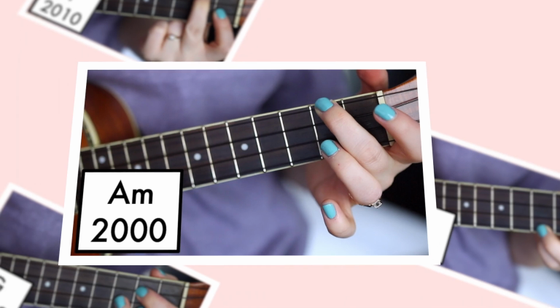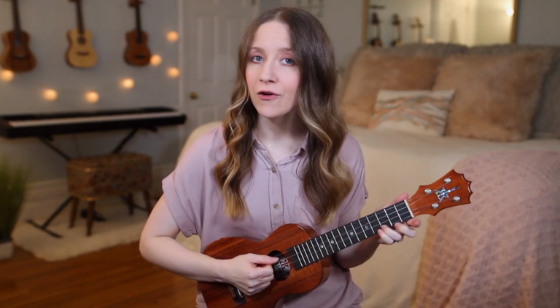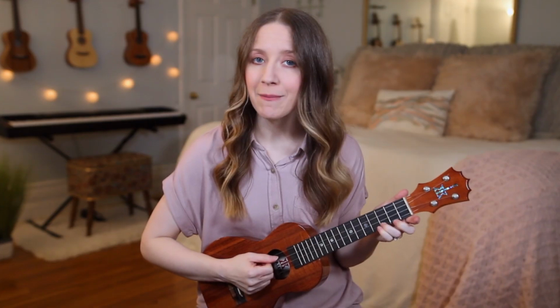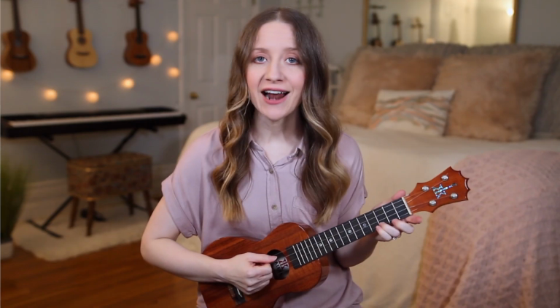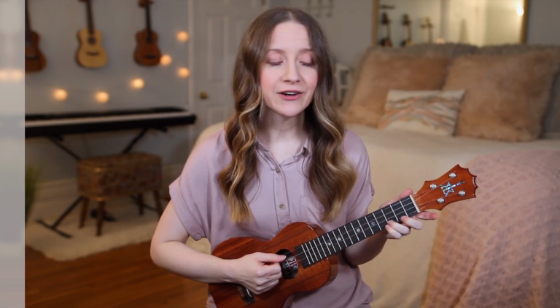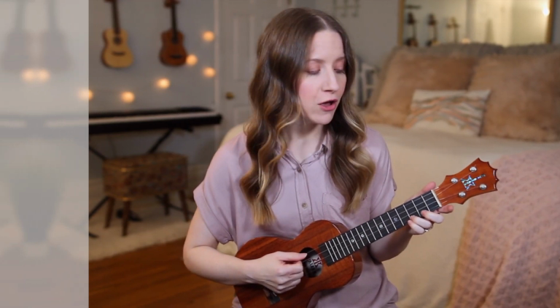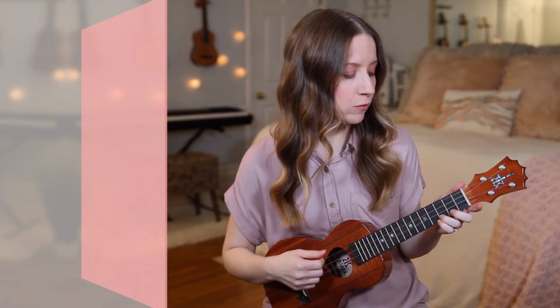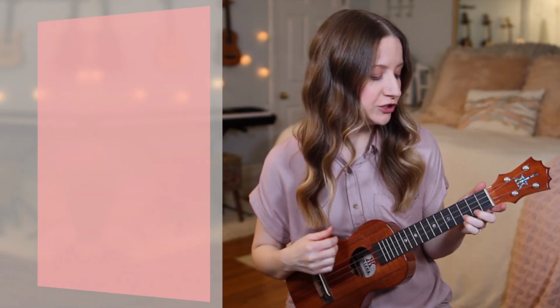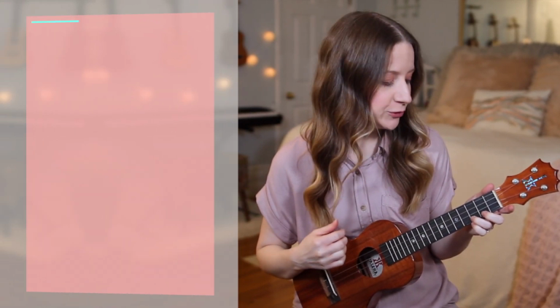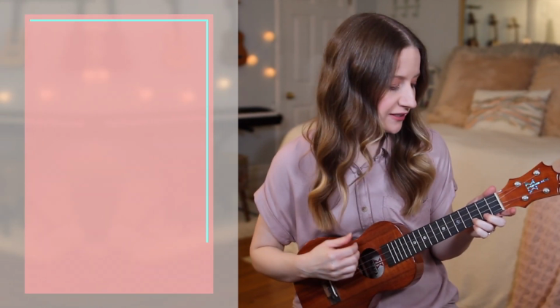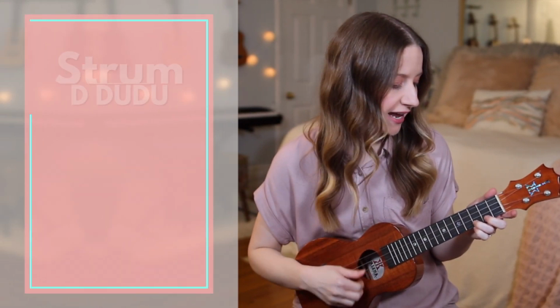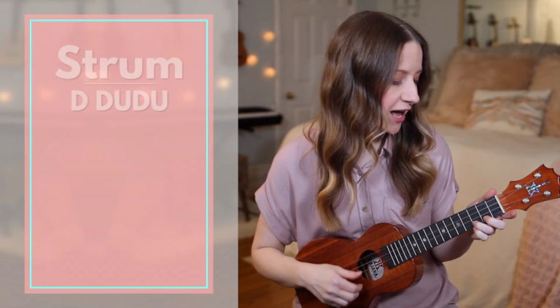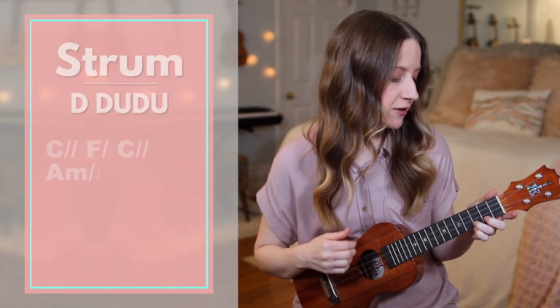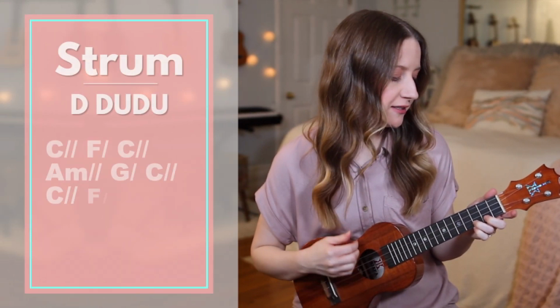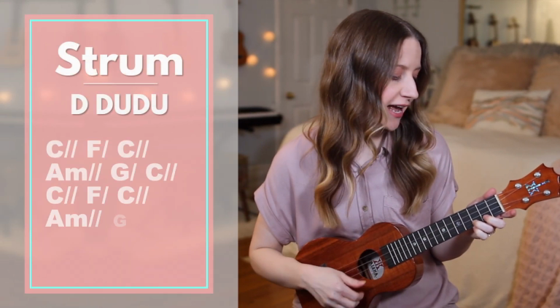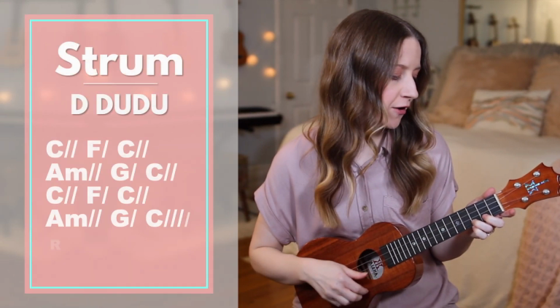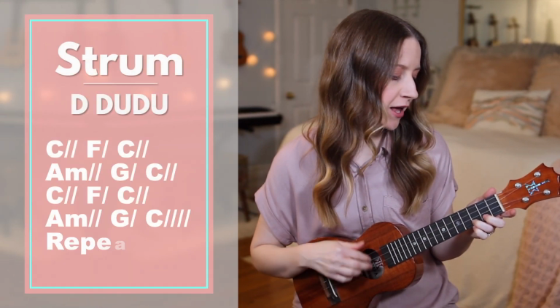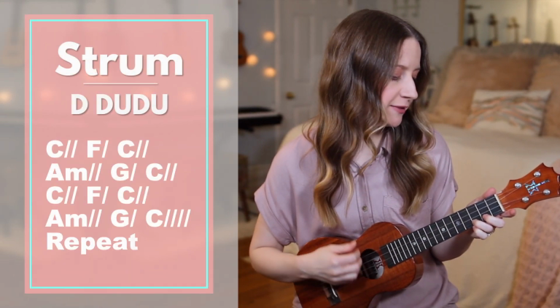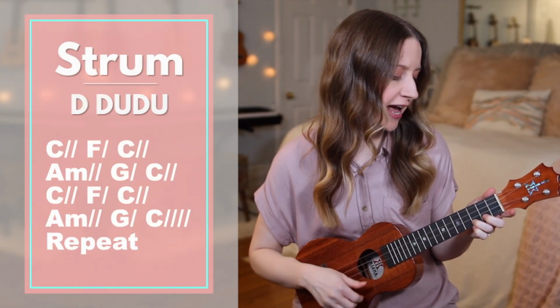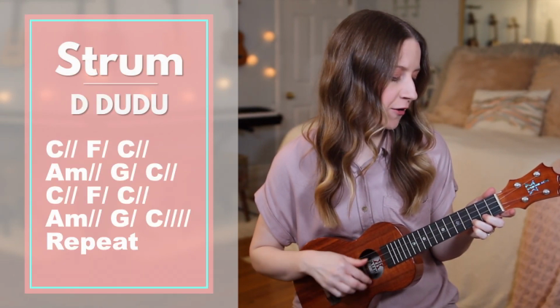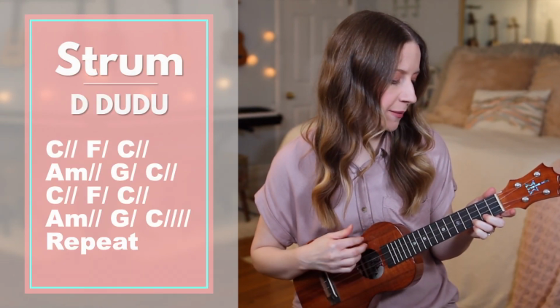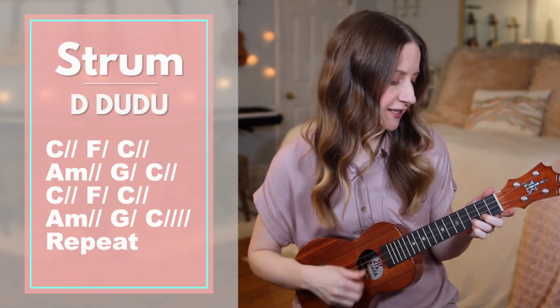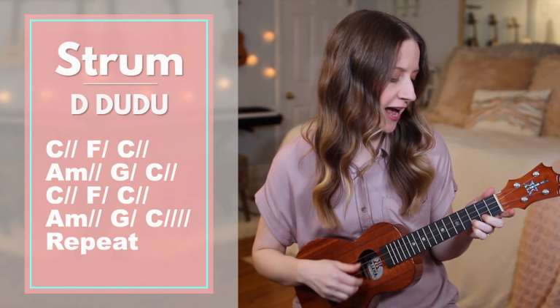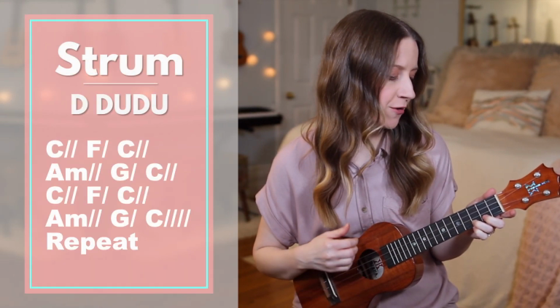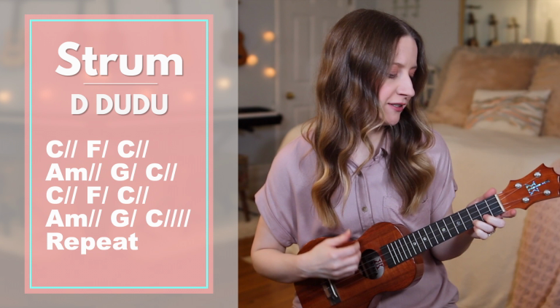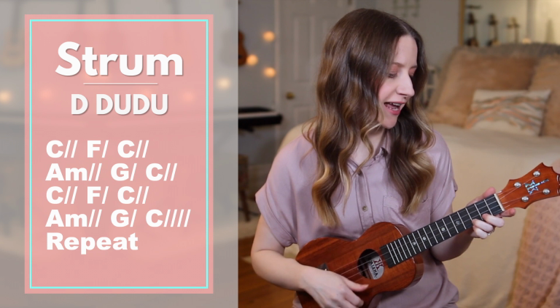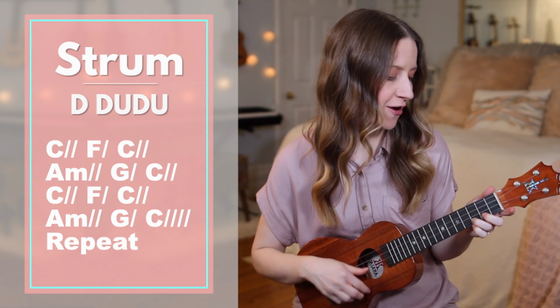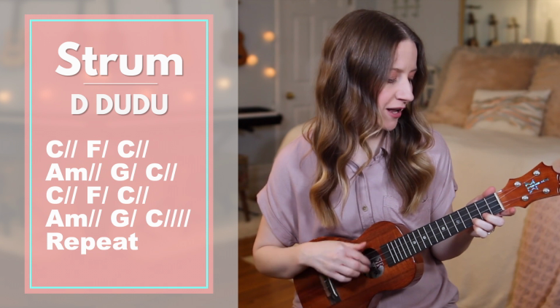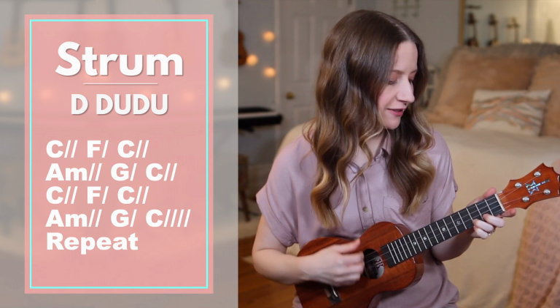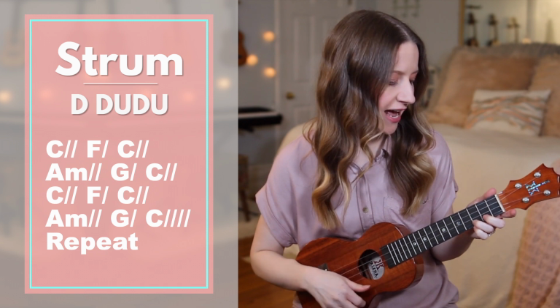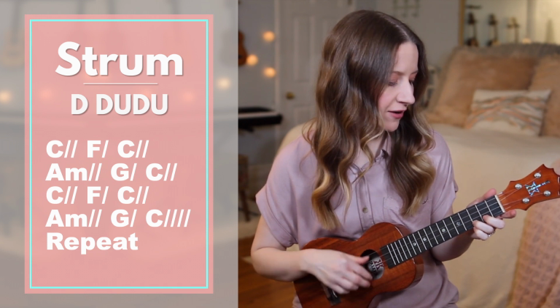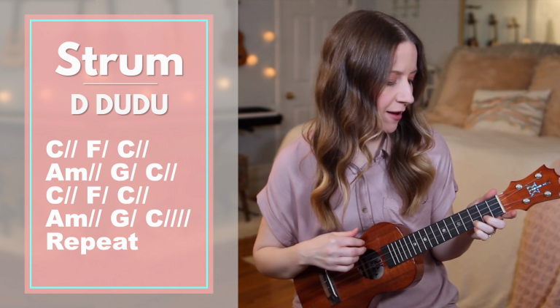For our pattern, we'll do down, down, up, down, up, down, down, up, down, up.